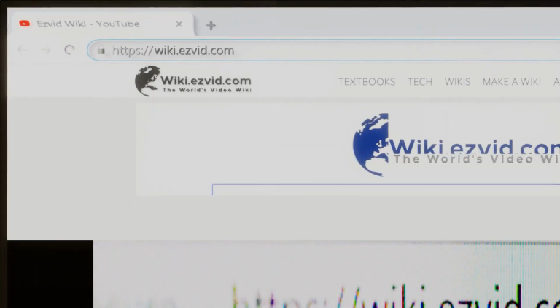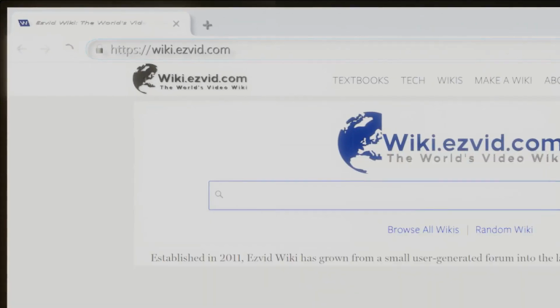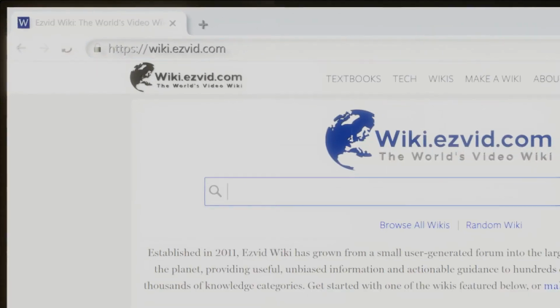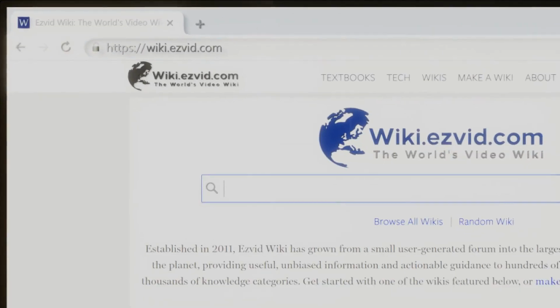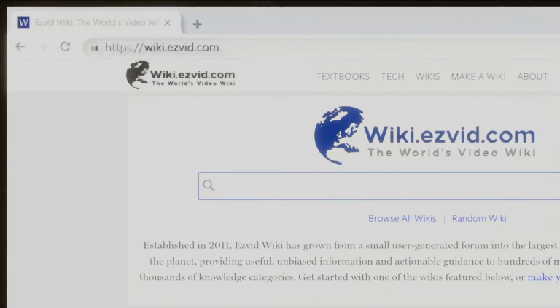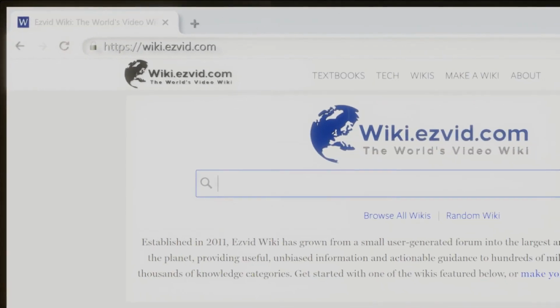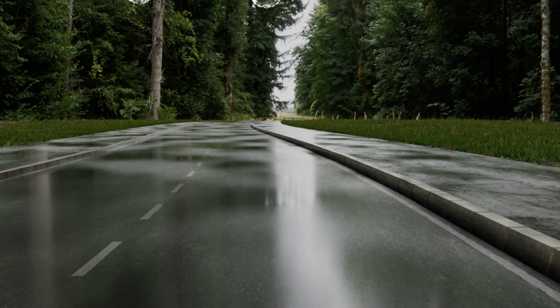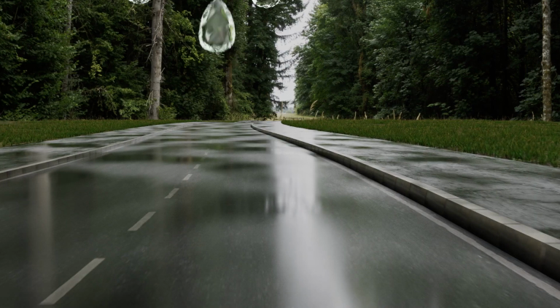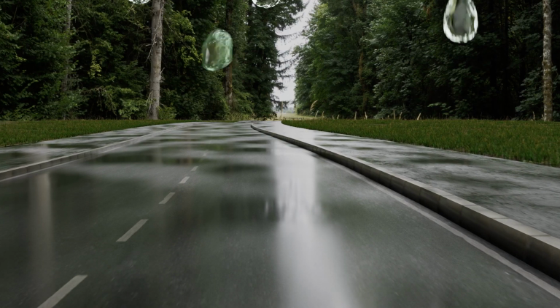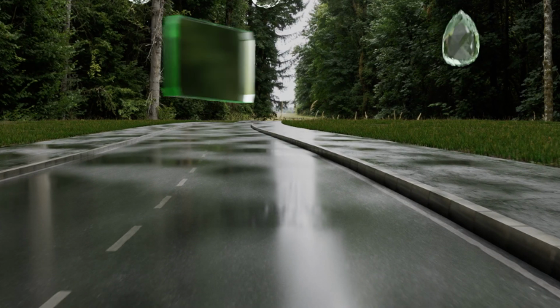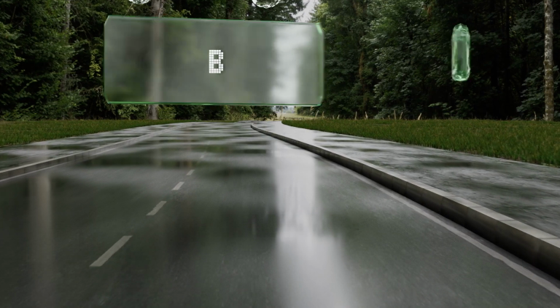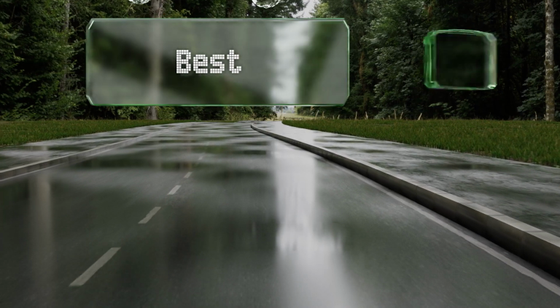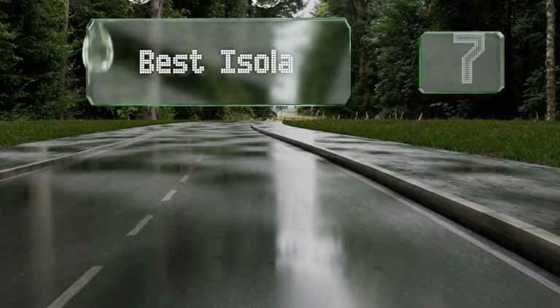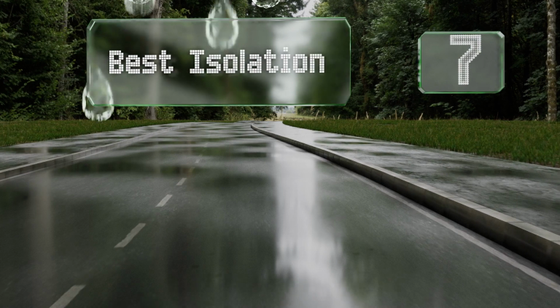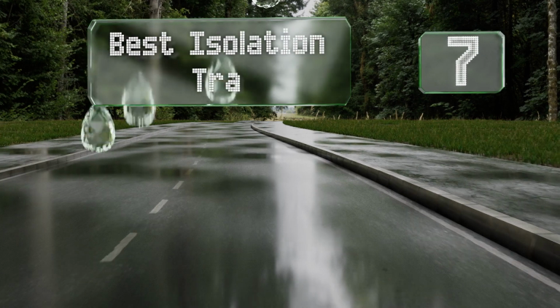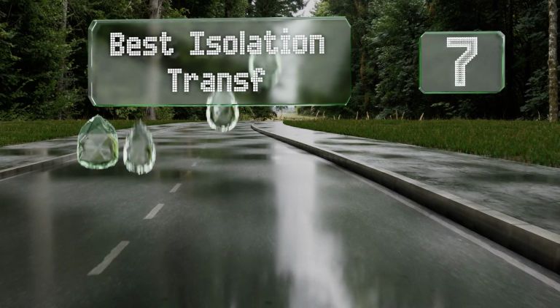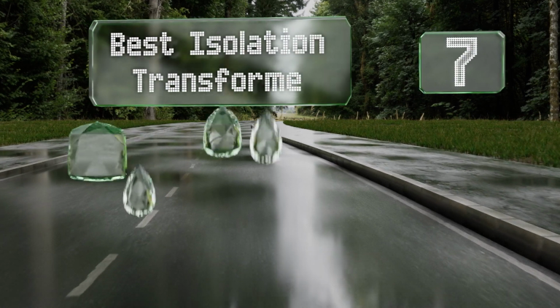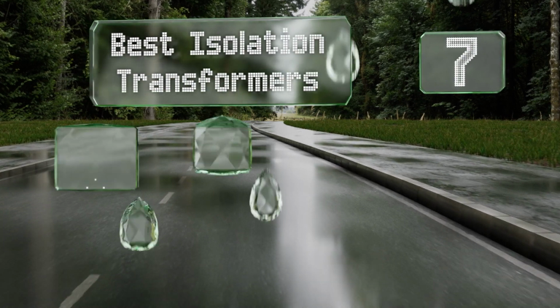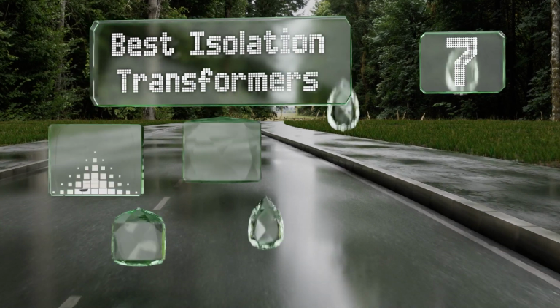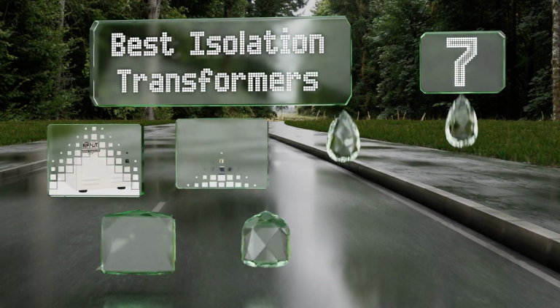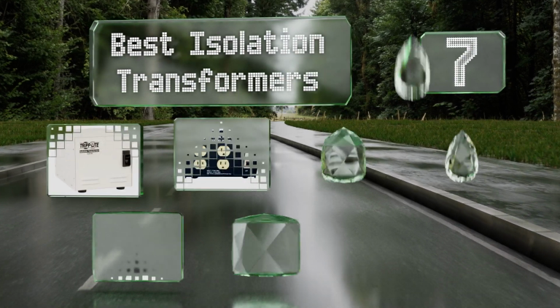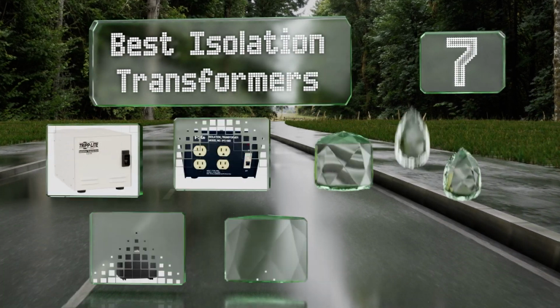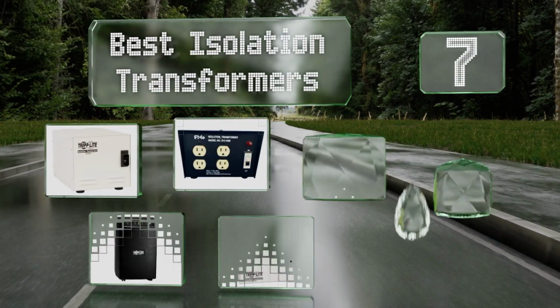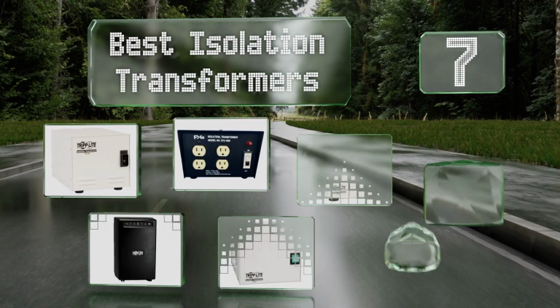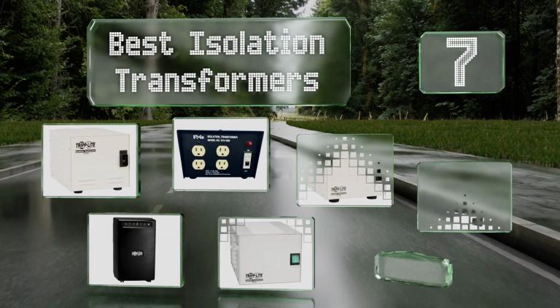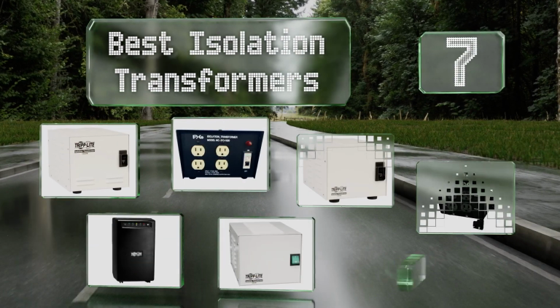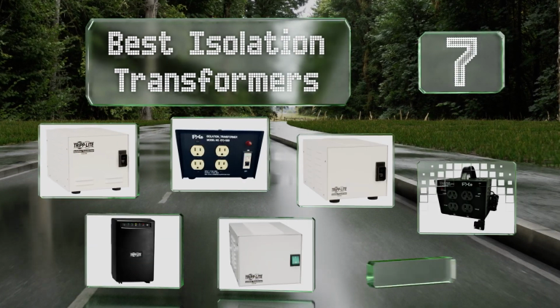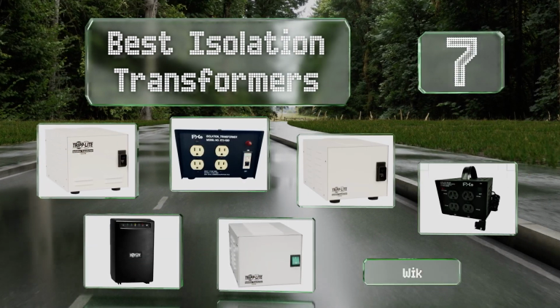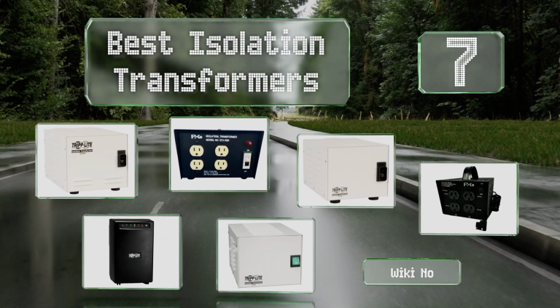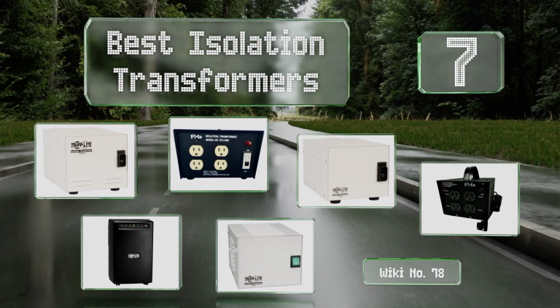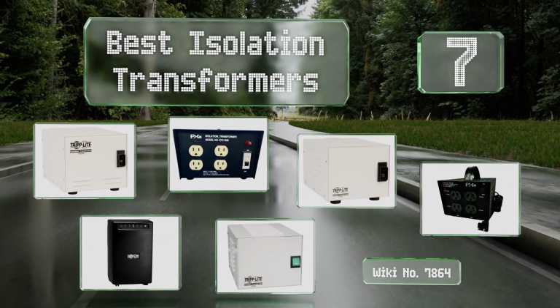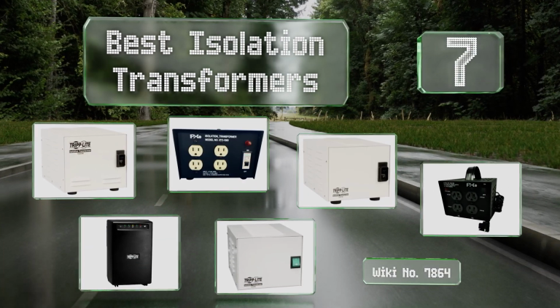EasyVid presents the 7 best isolation transformers. Let's get started with the list.